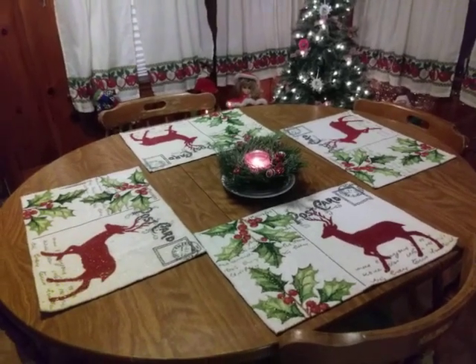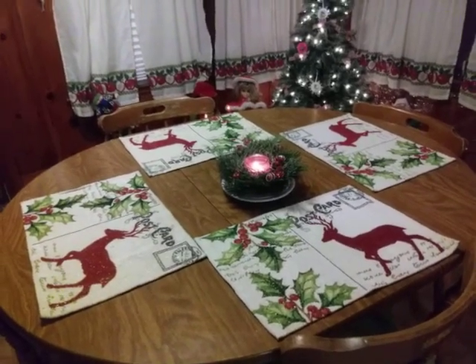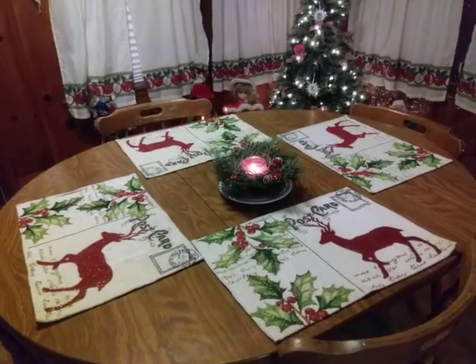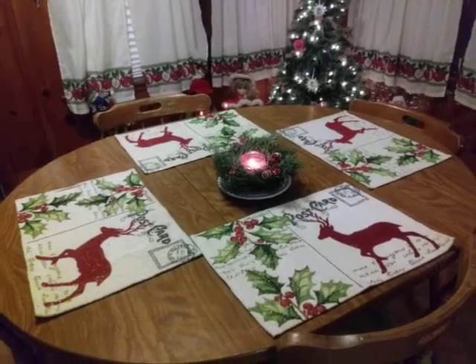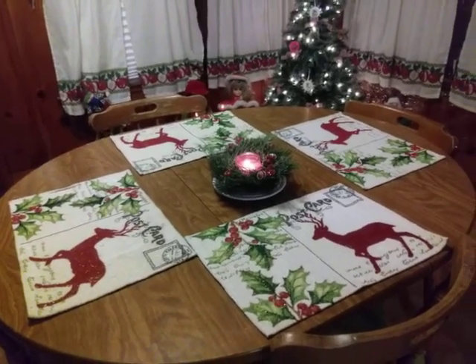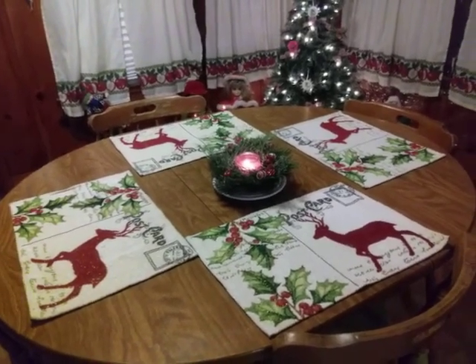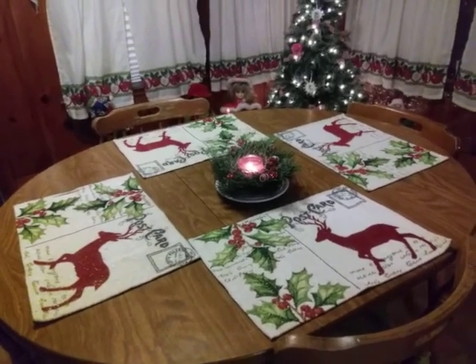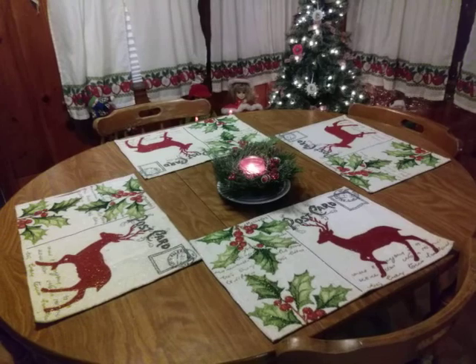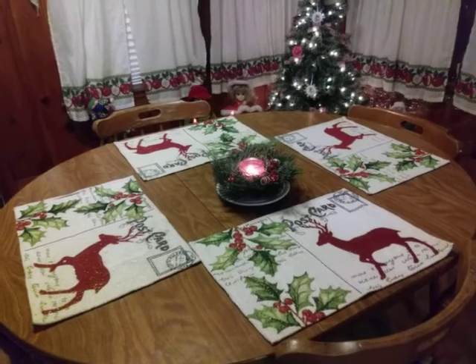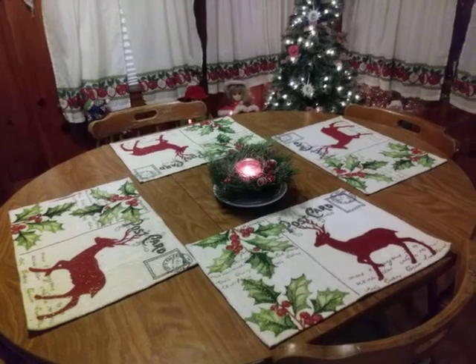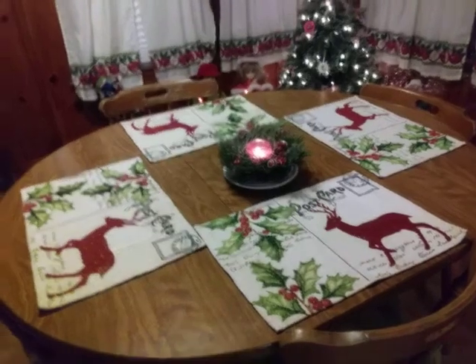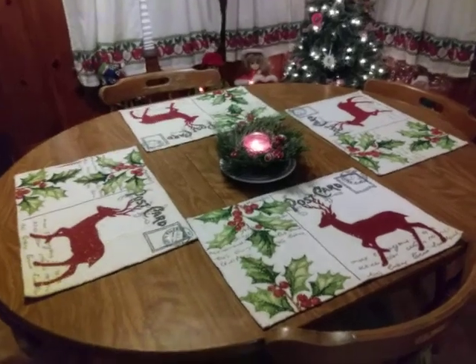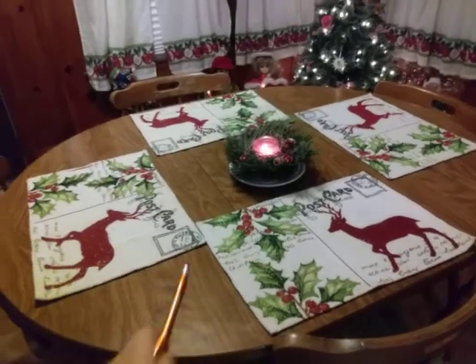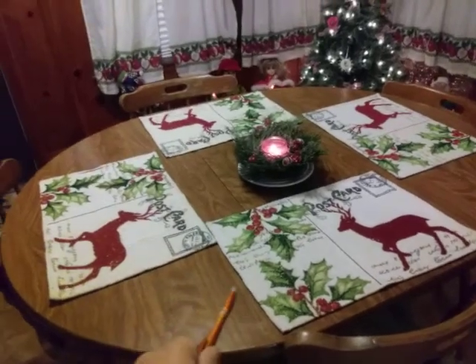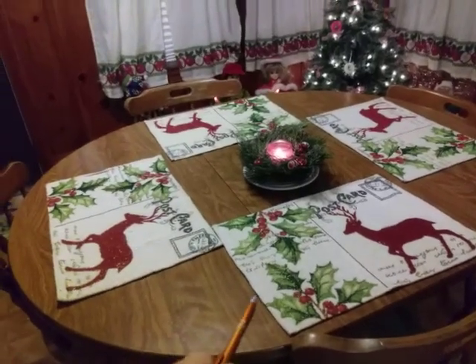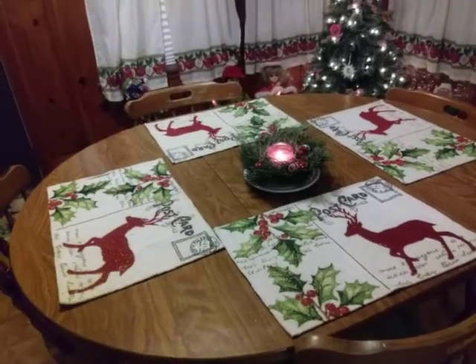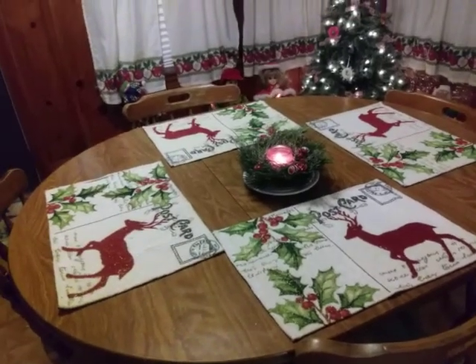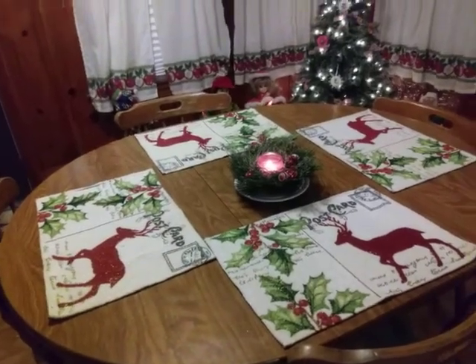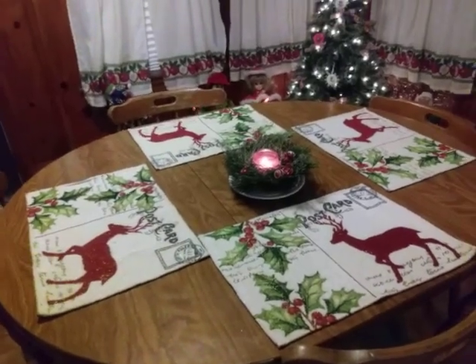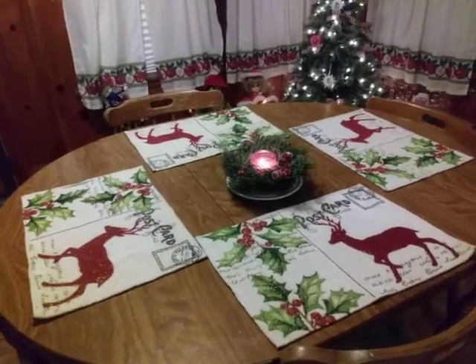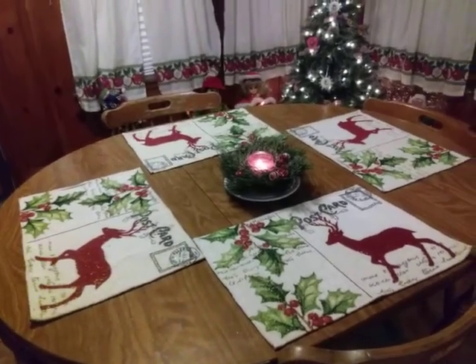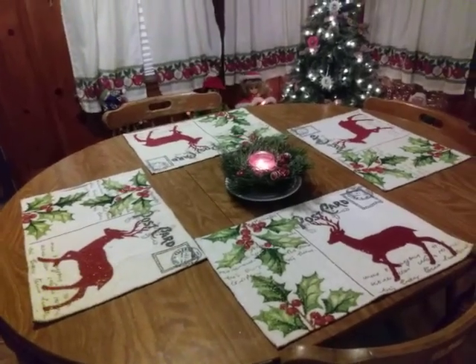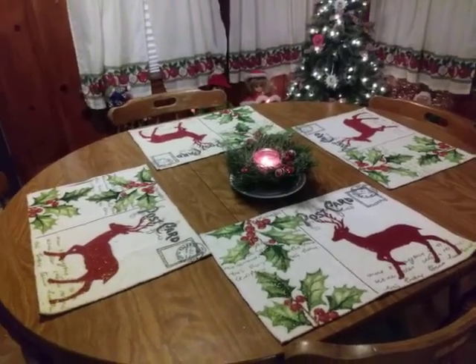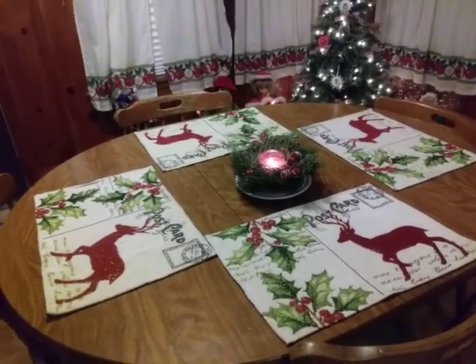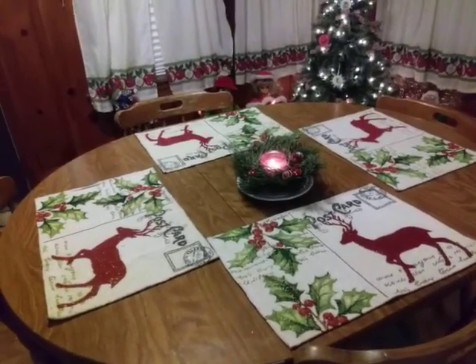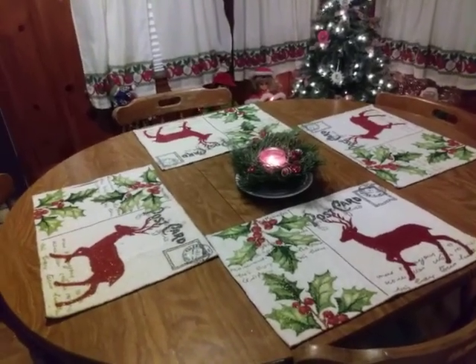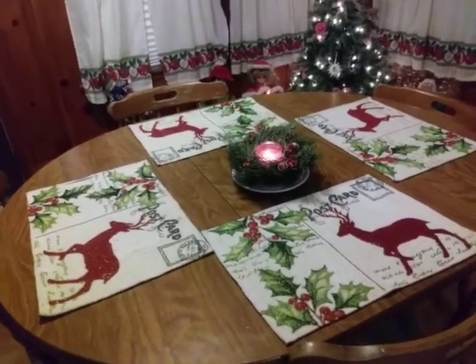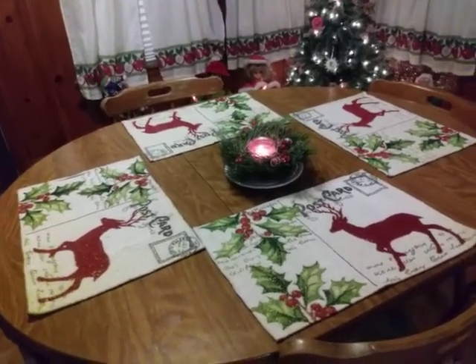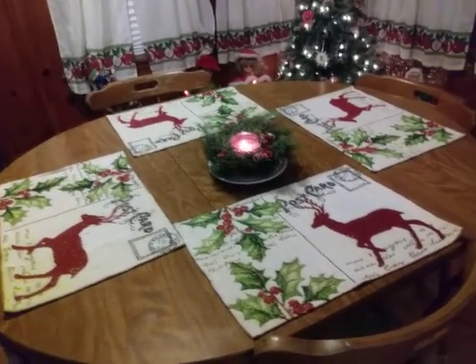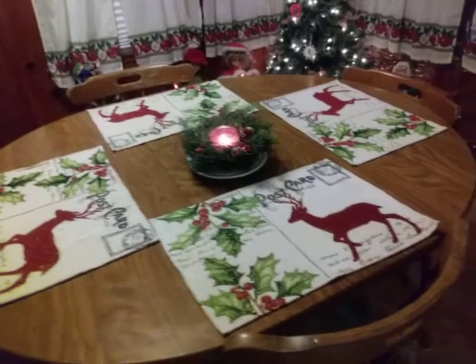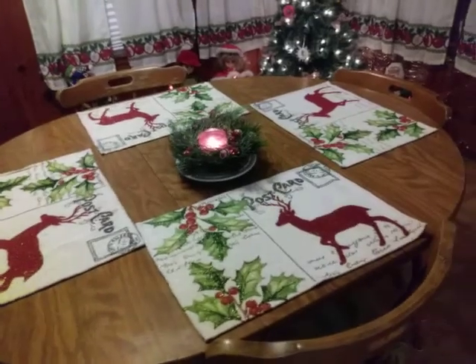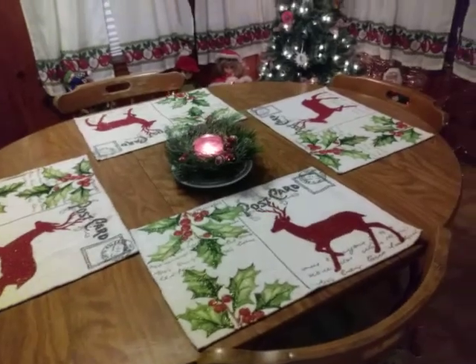This is my table. These placemats I picked up last year on clearance for 90% off. They're glittery.